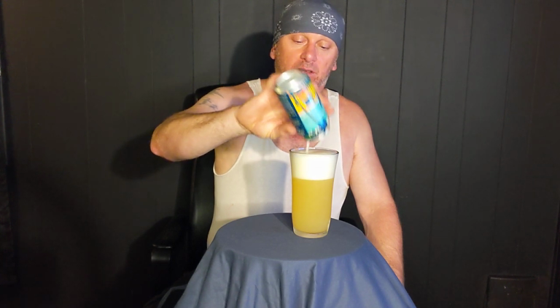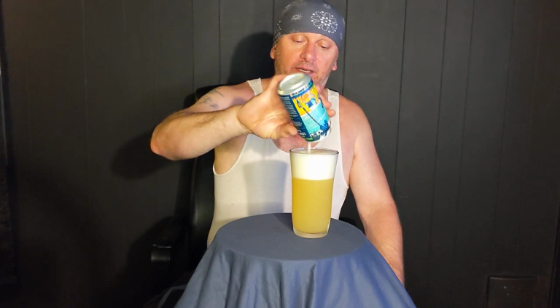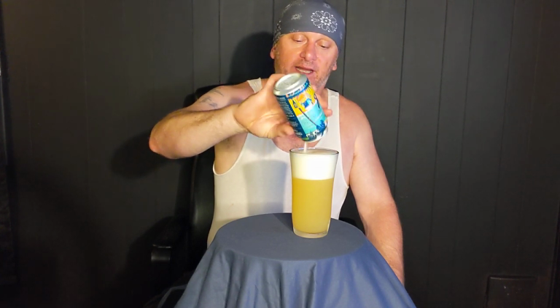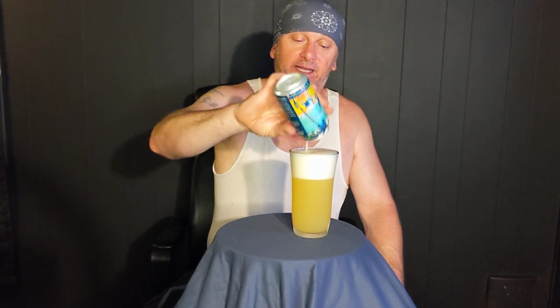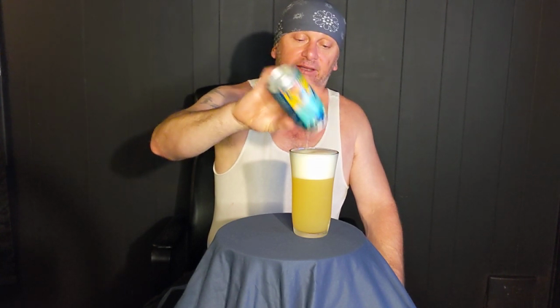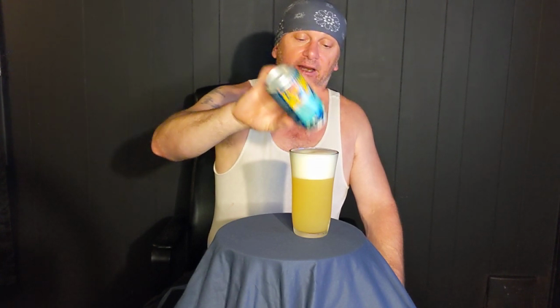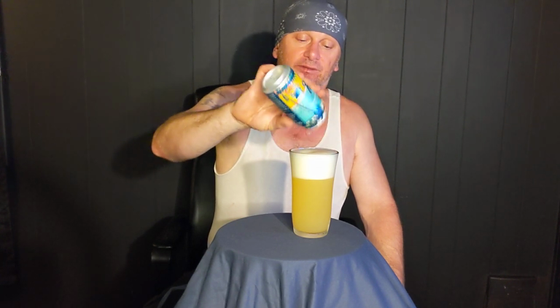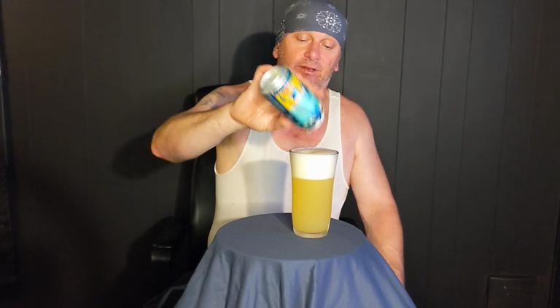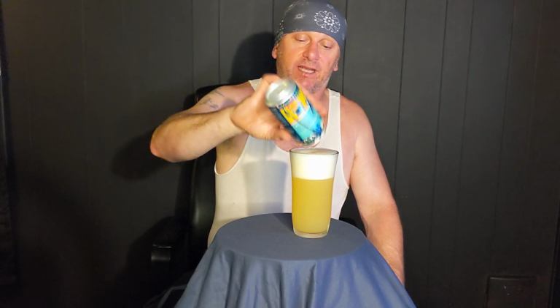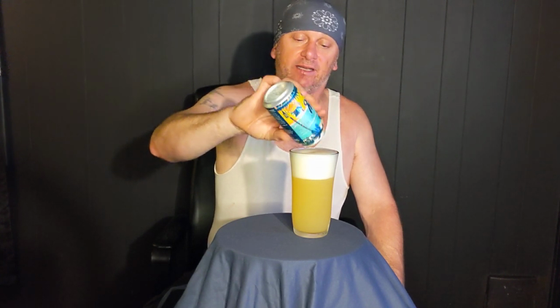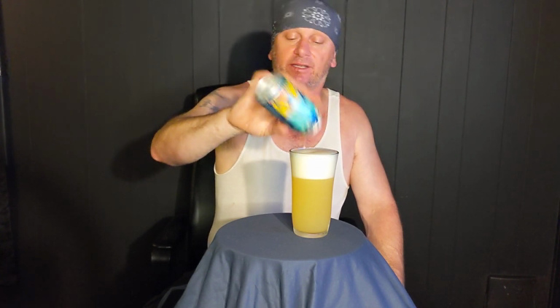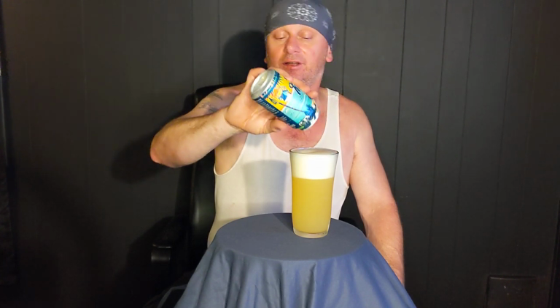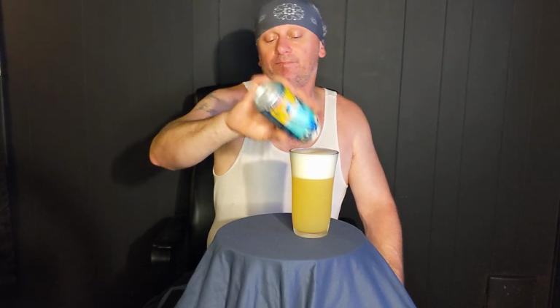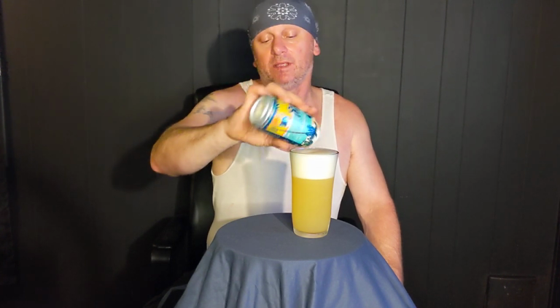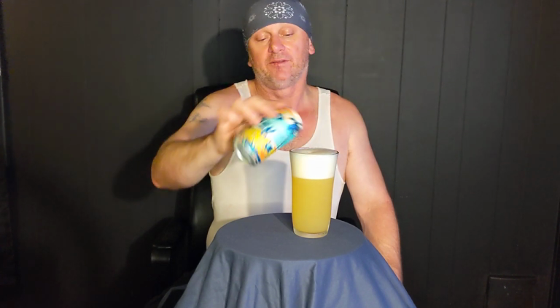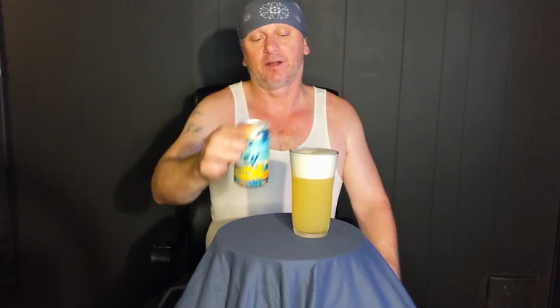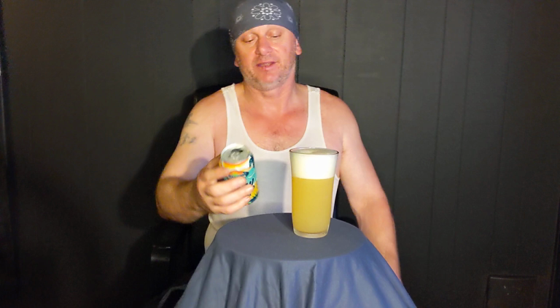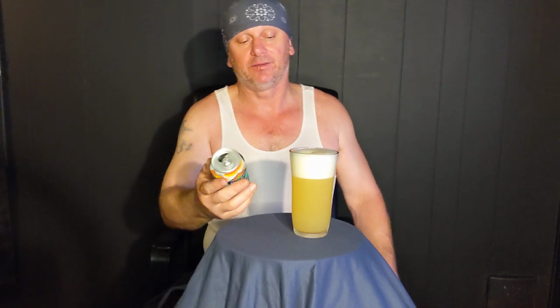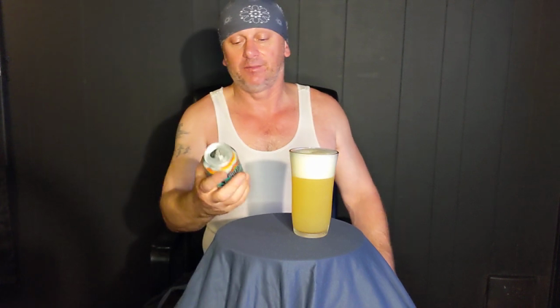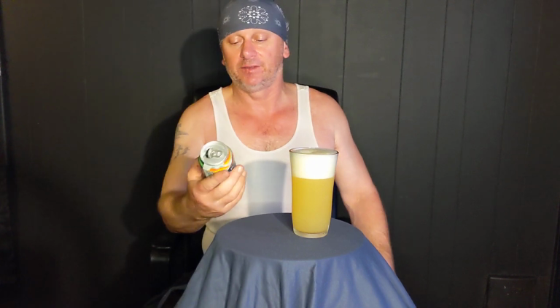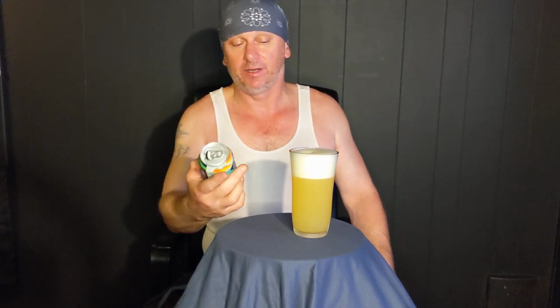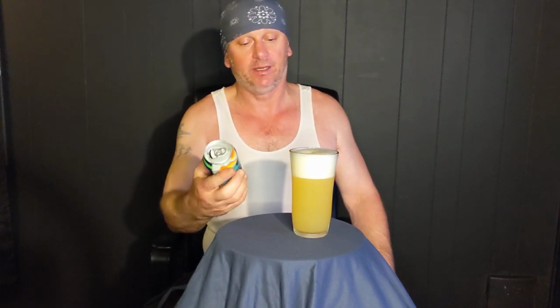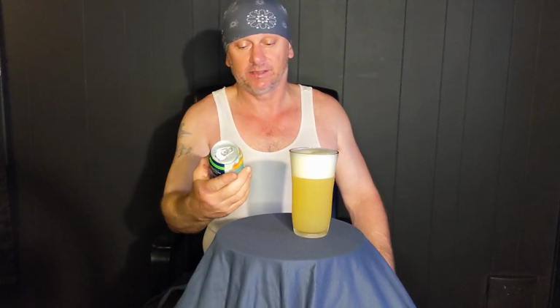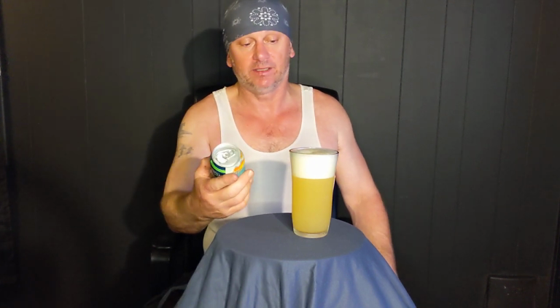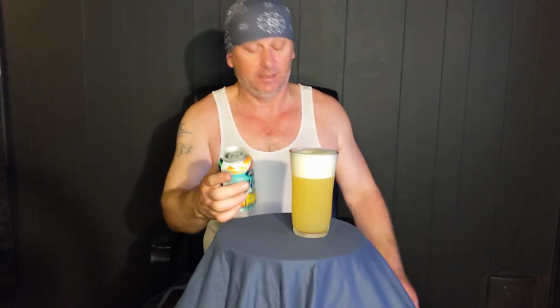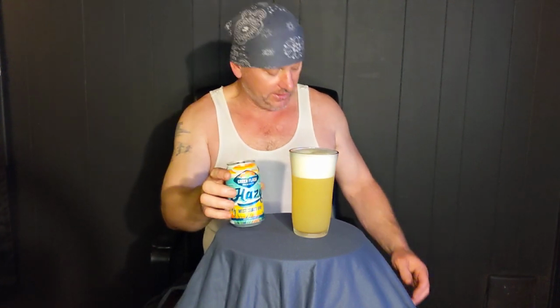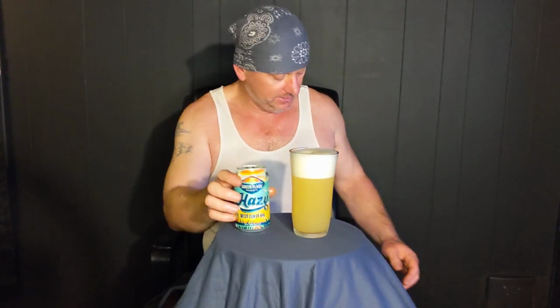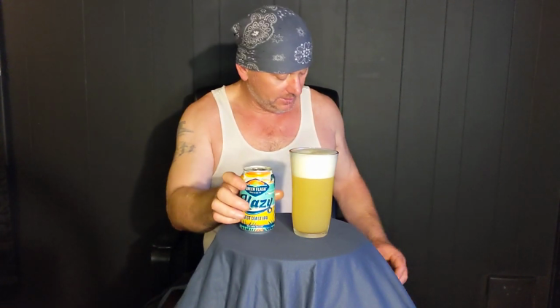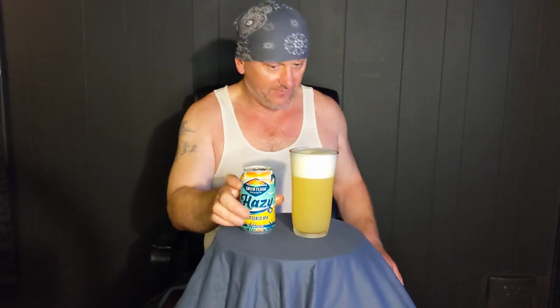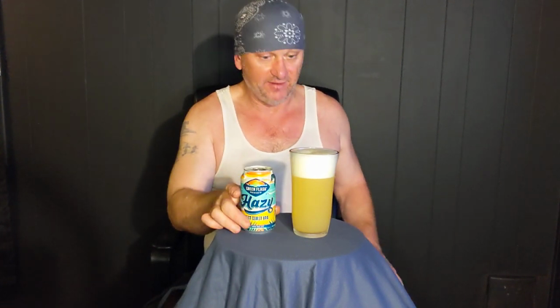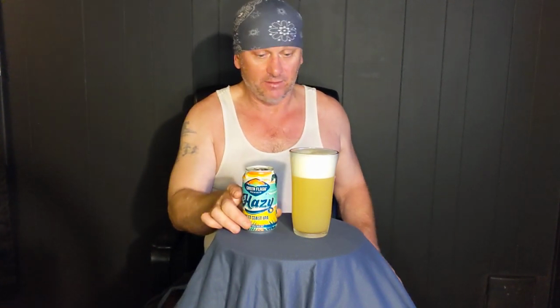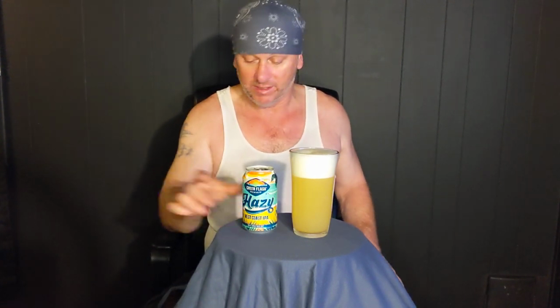Got a nice head there. It's real tight looking though — frothy and creamy, silky looking. Not very foamy.